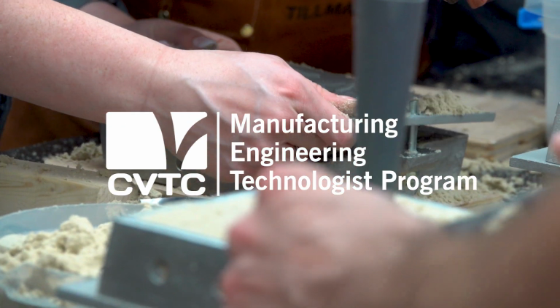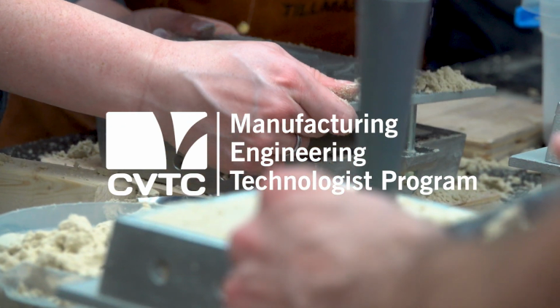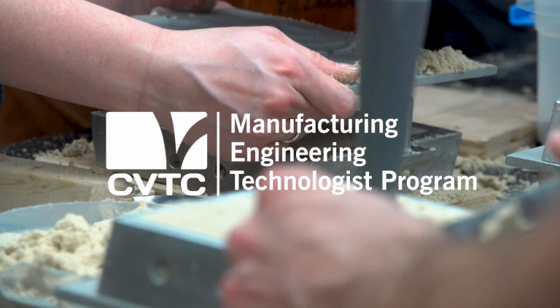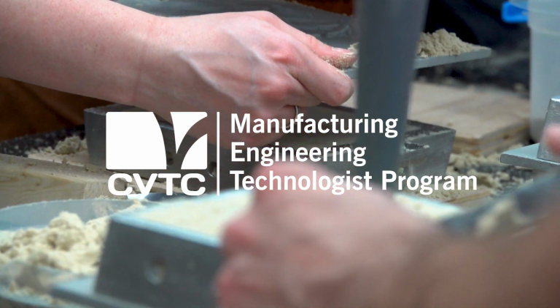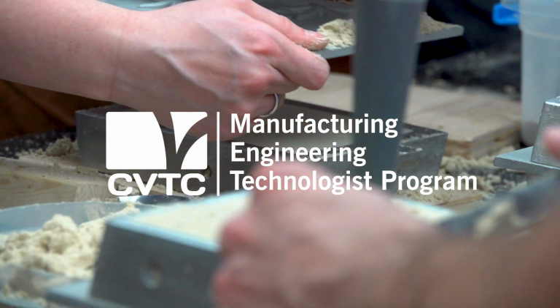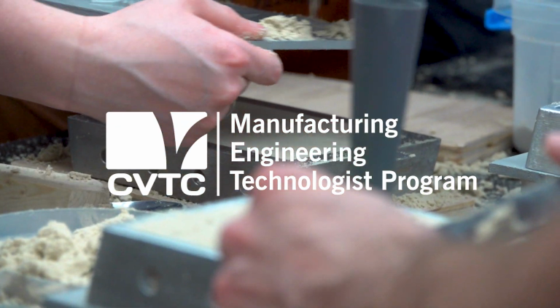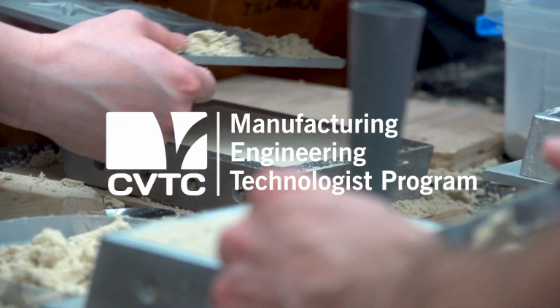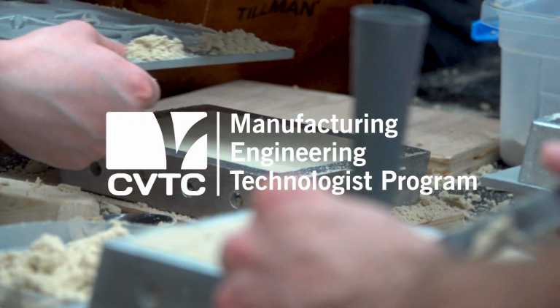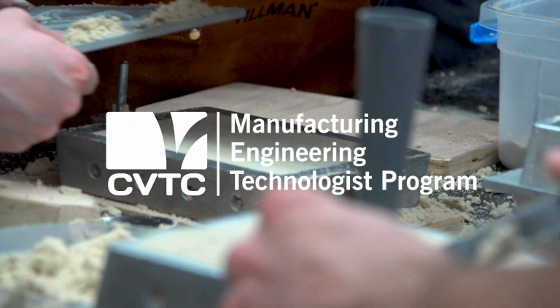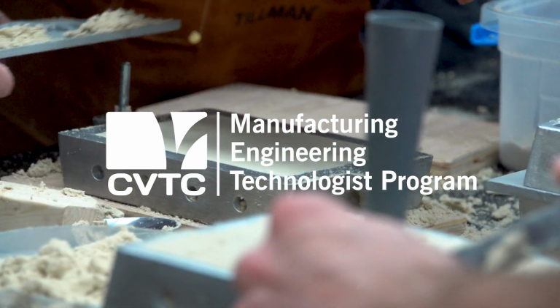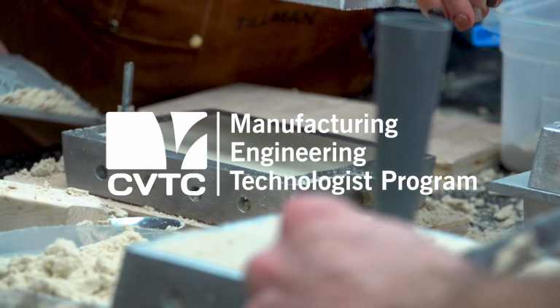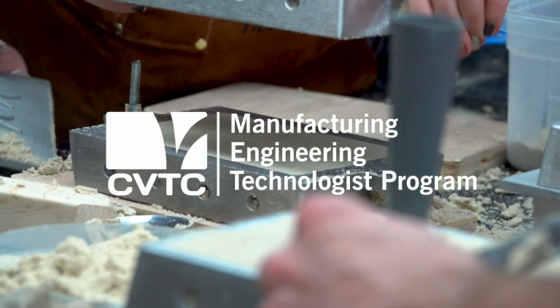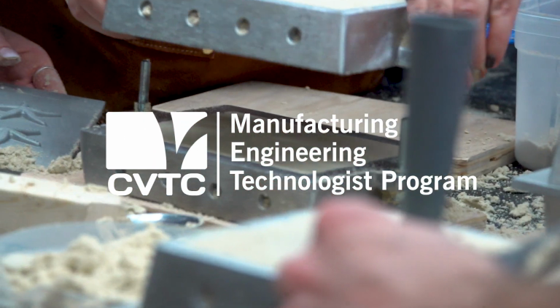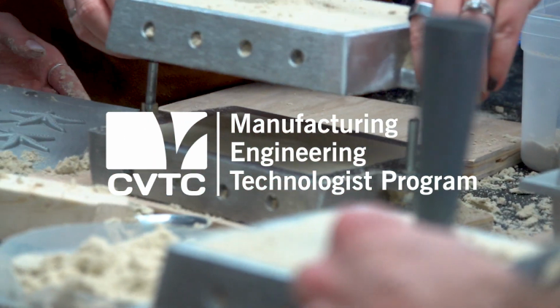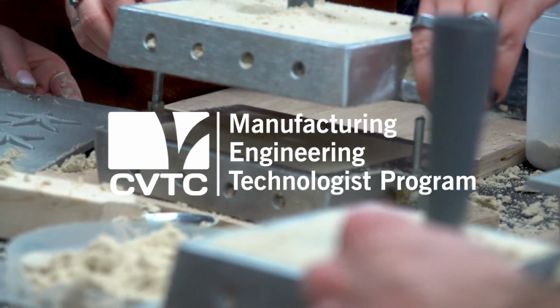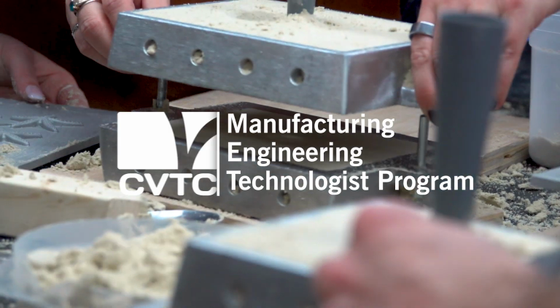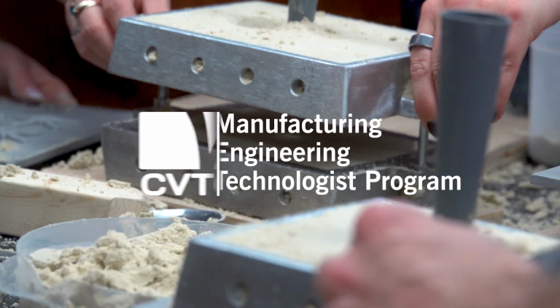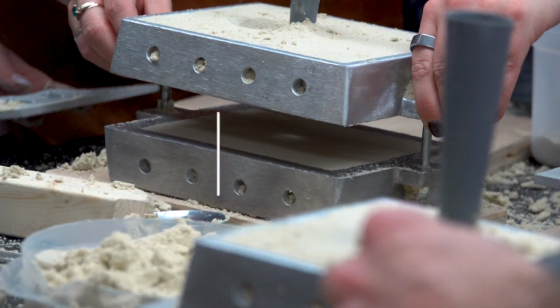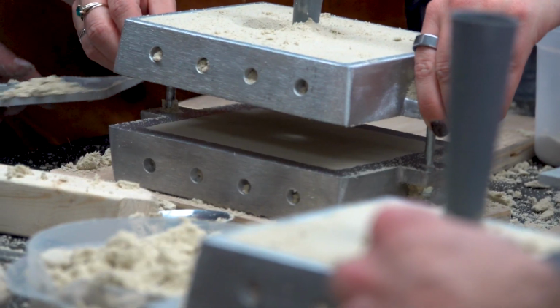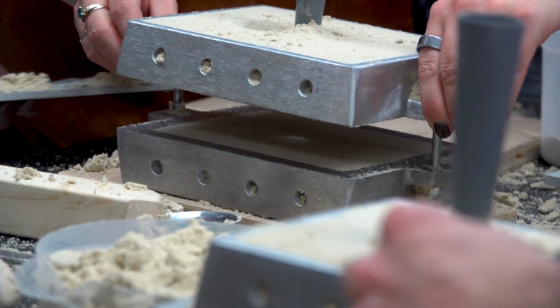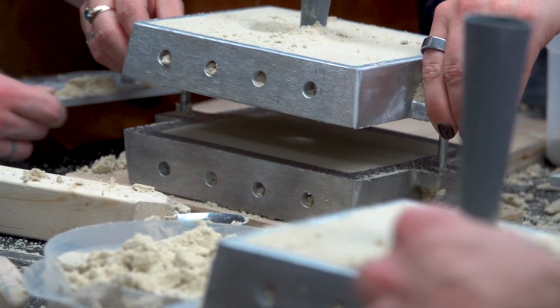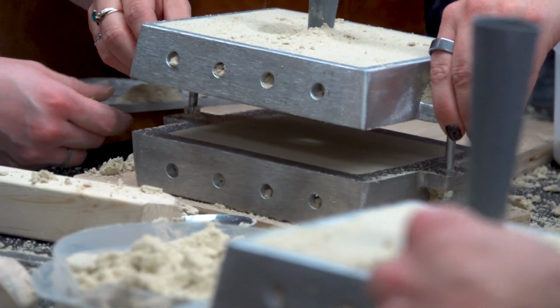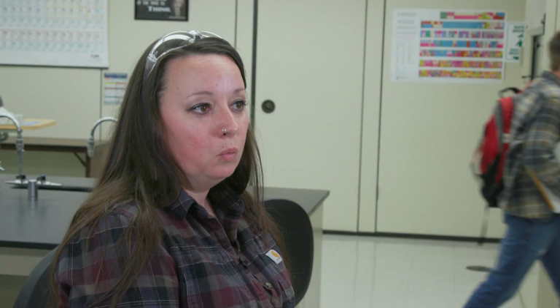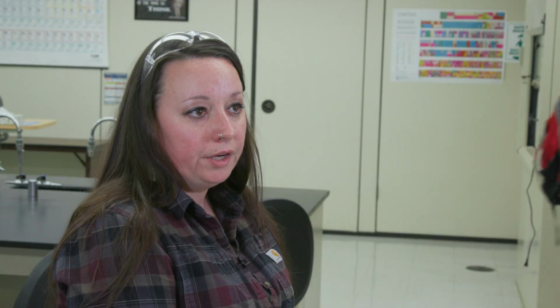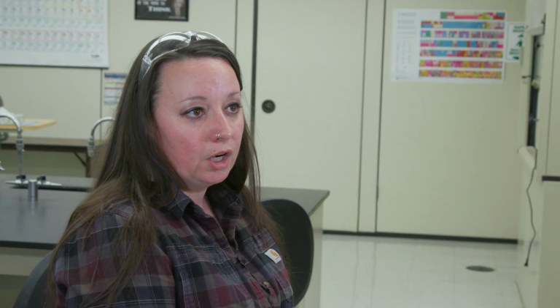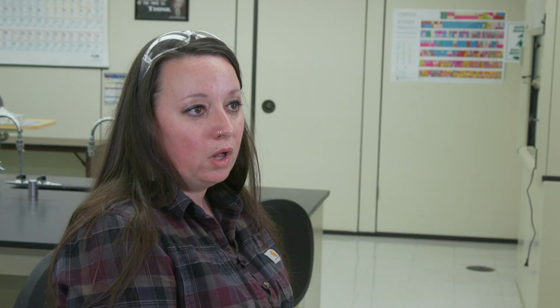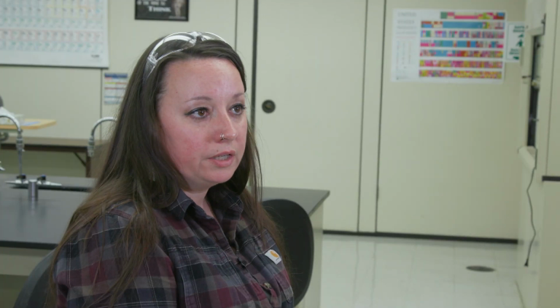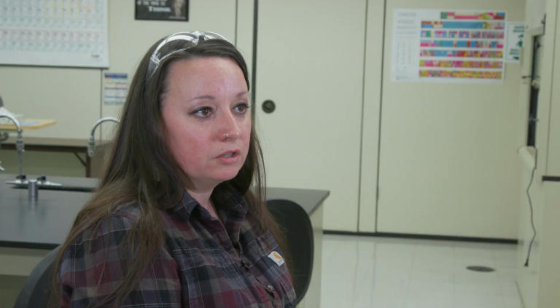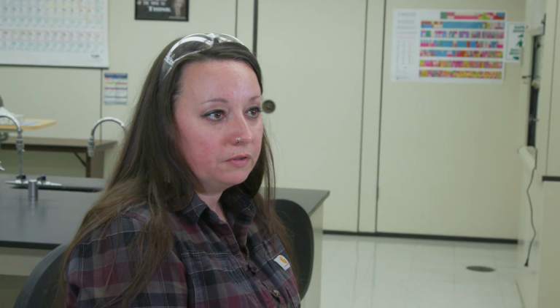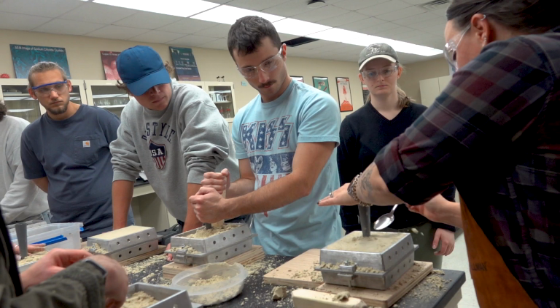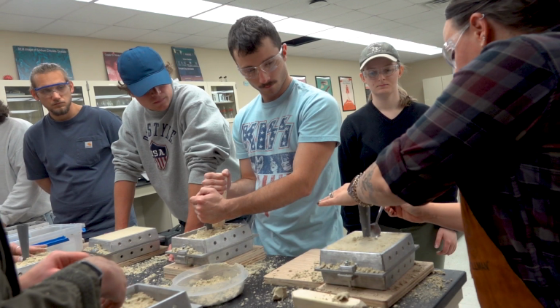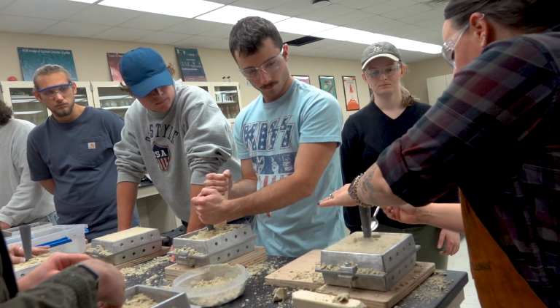The Manufacturing Engineering Technologist program is a two-year associate degree. There is an embedded one-year quality certificate within that.